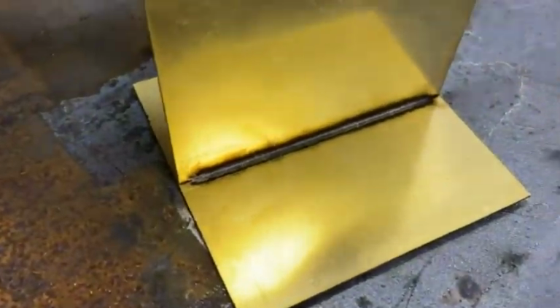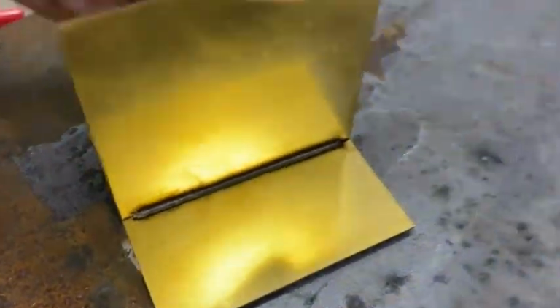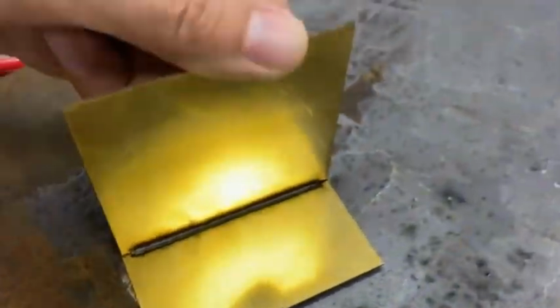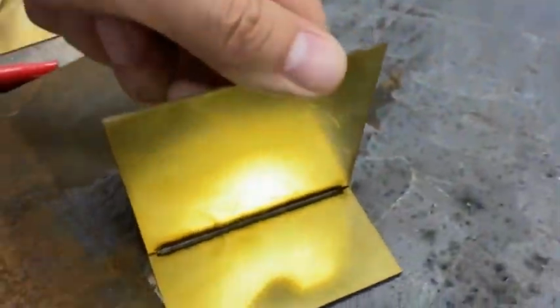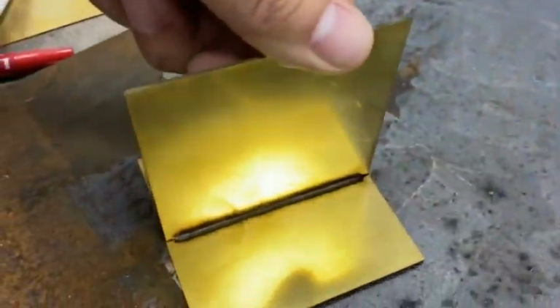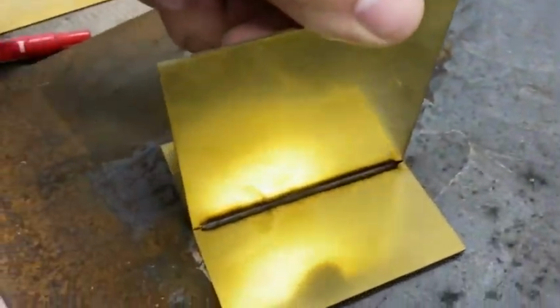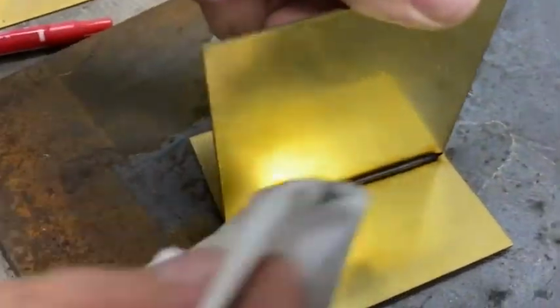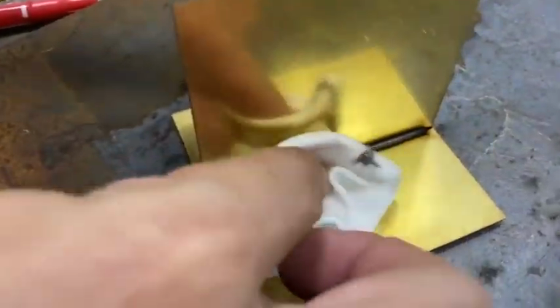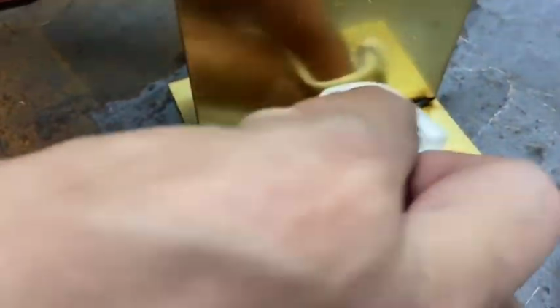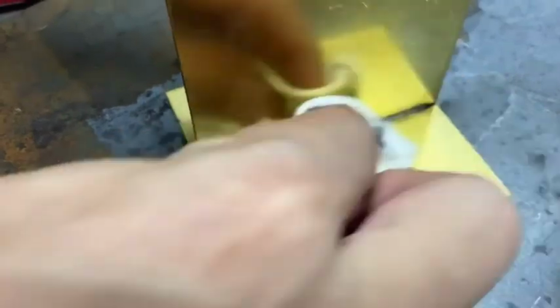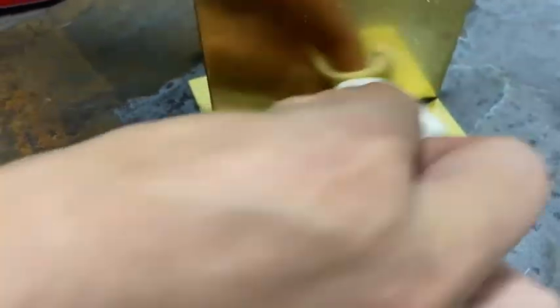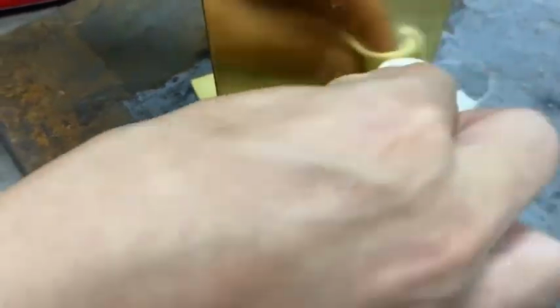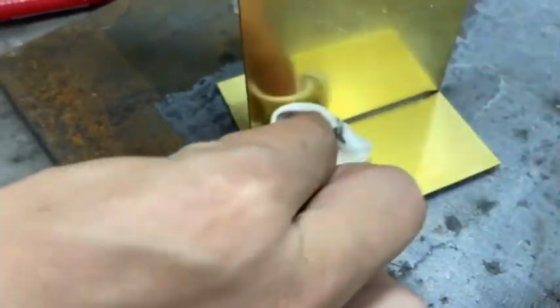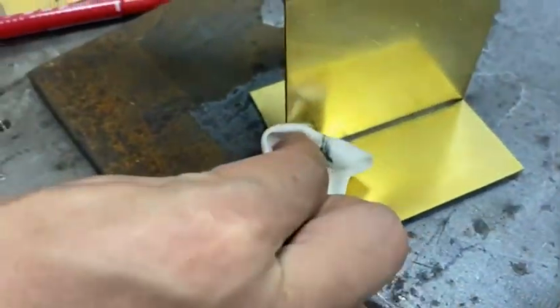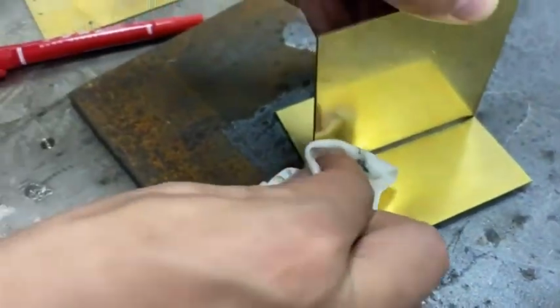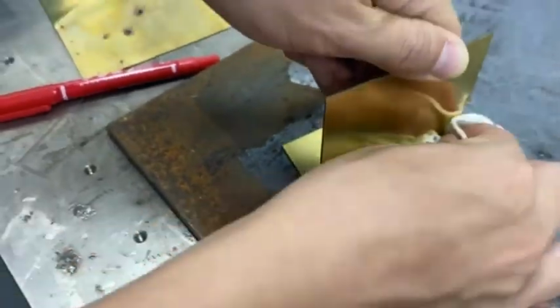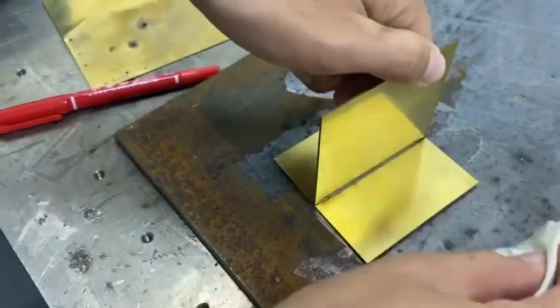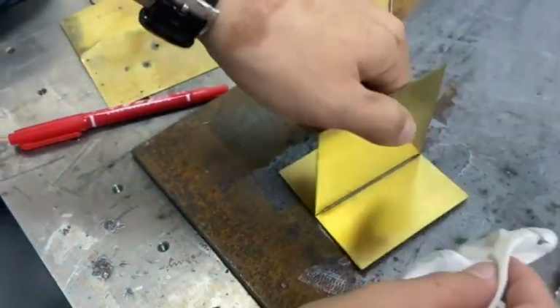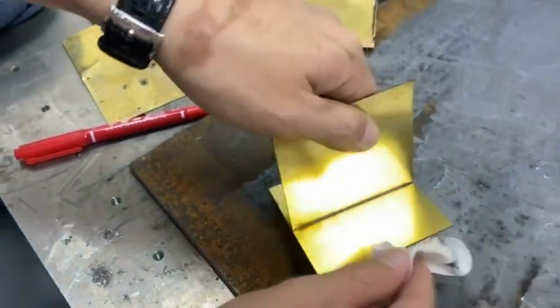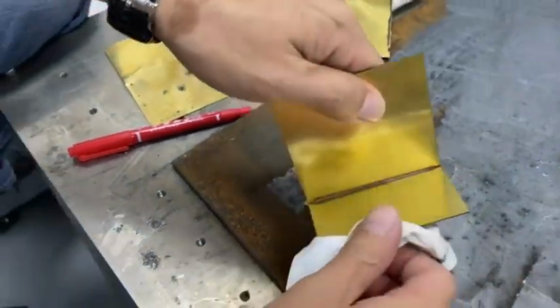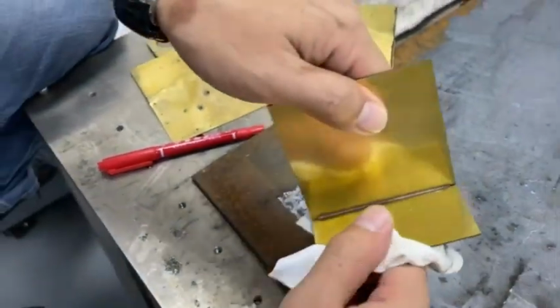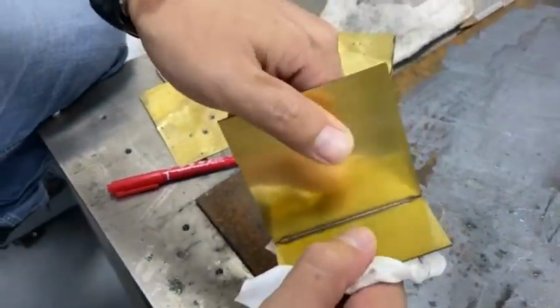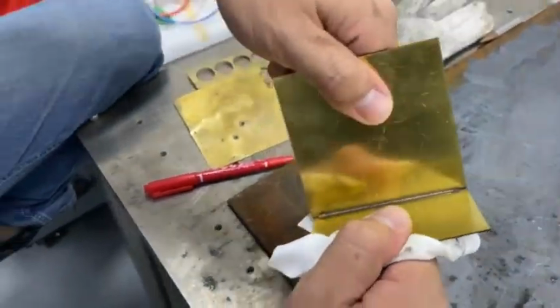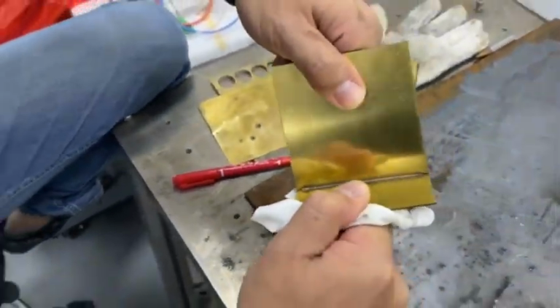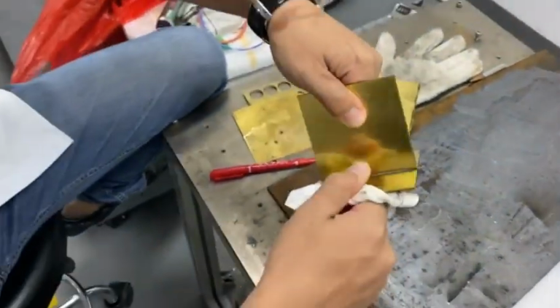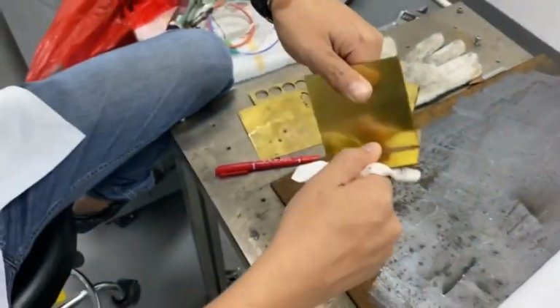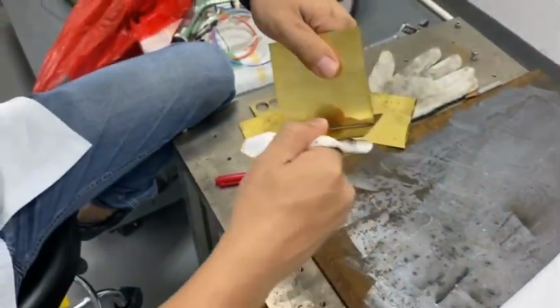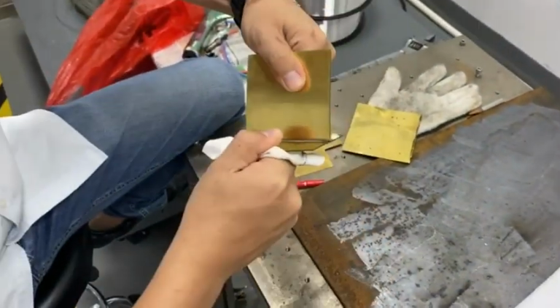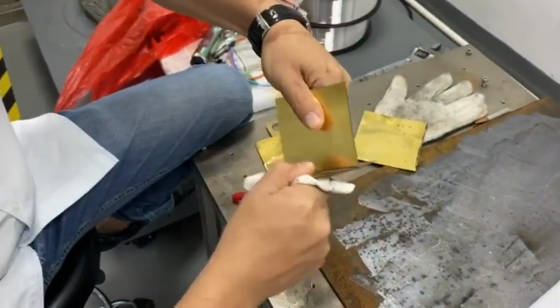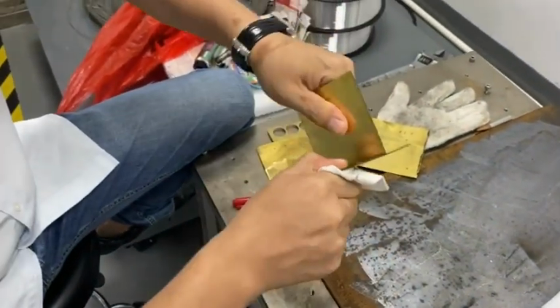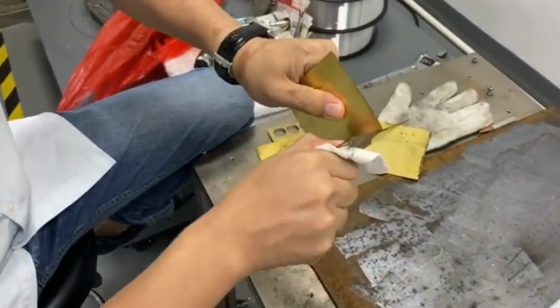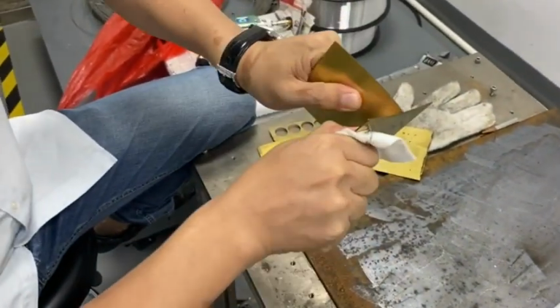The deformation after welding is very small, and a very beautiful welding surface can be obtained.